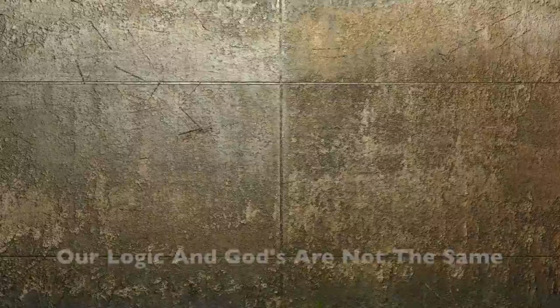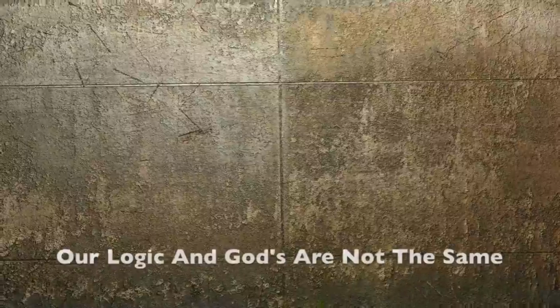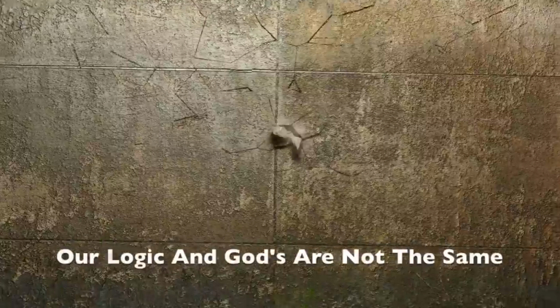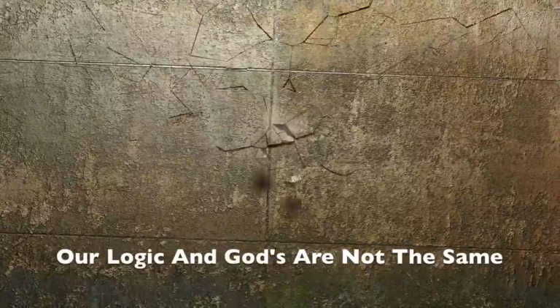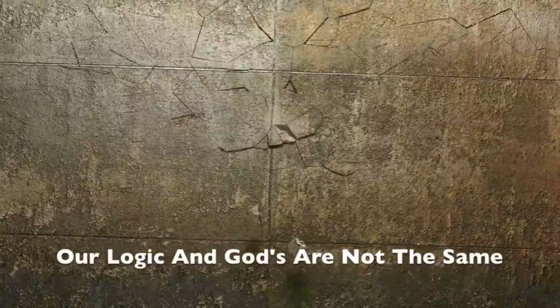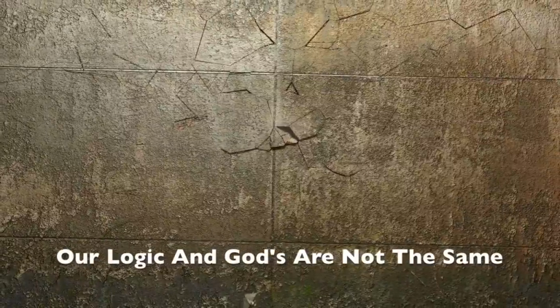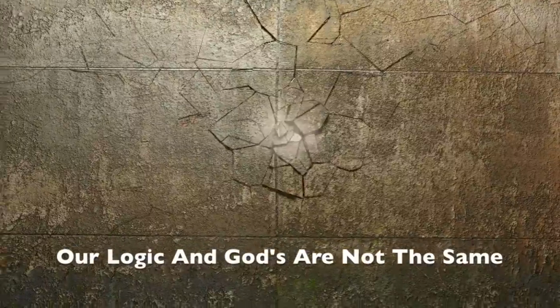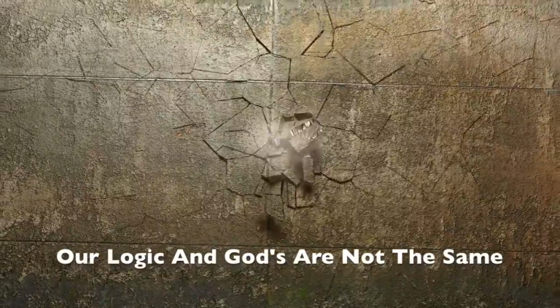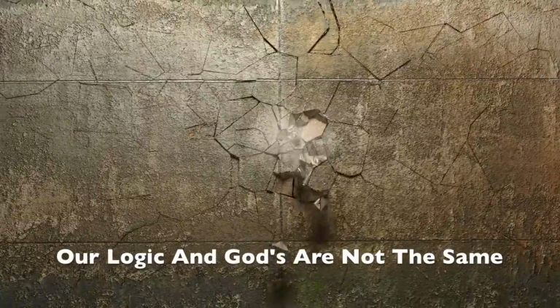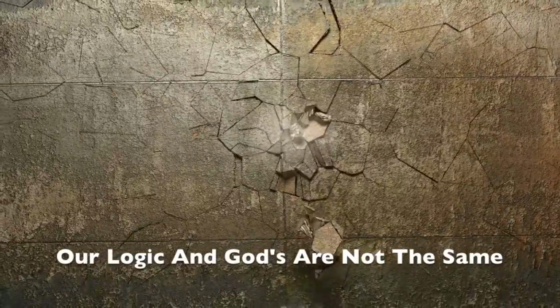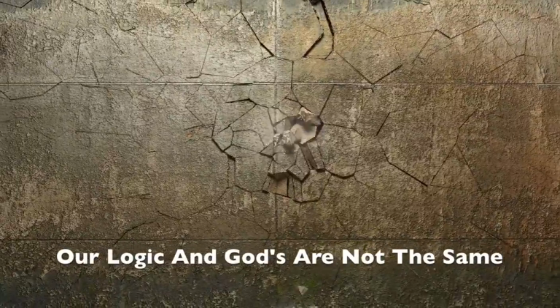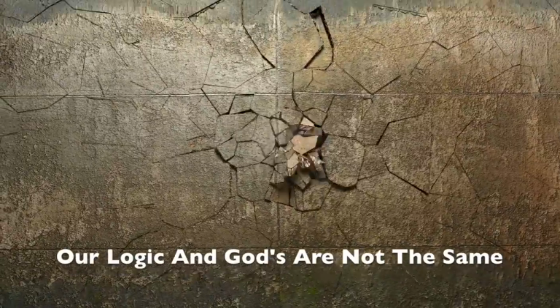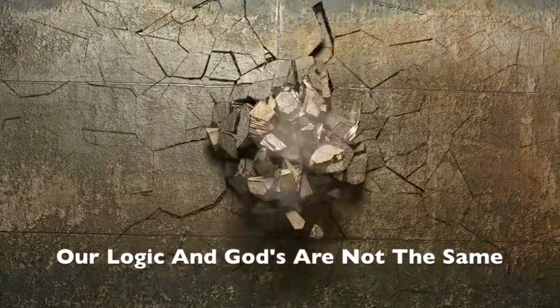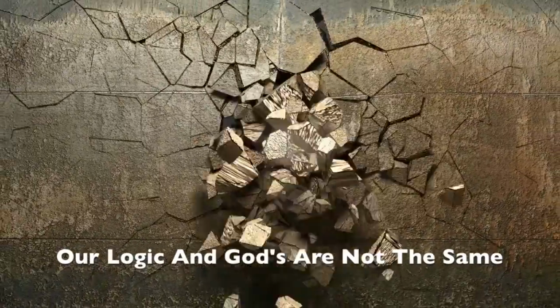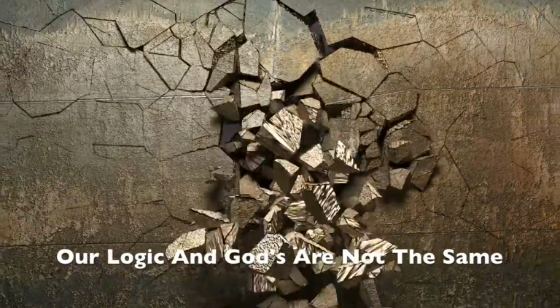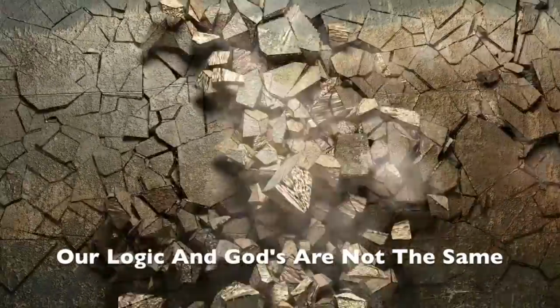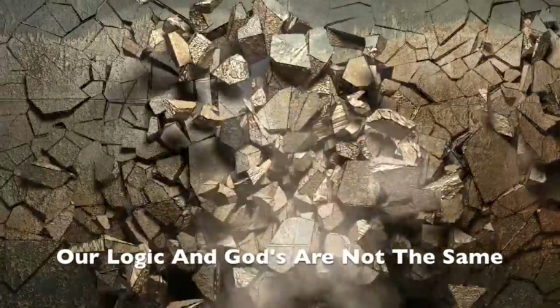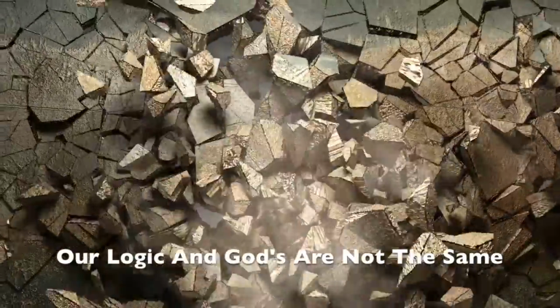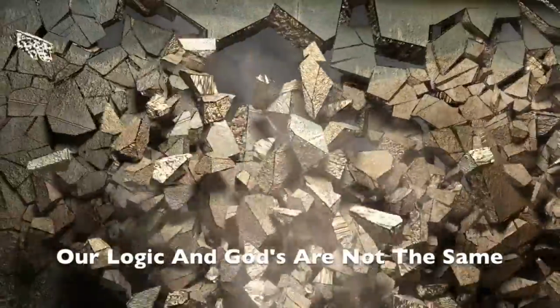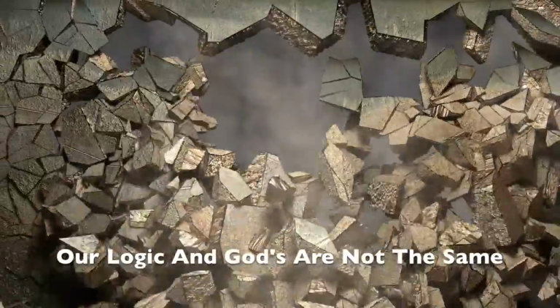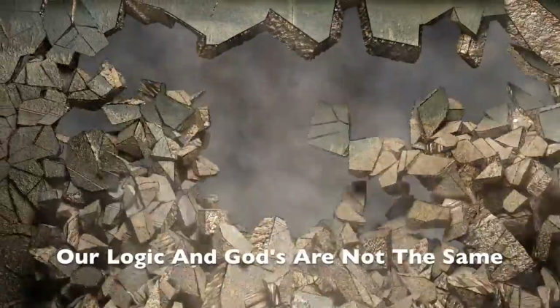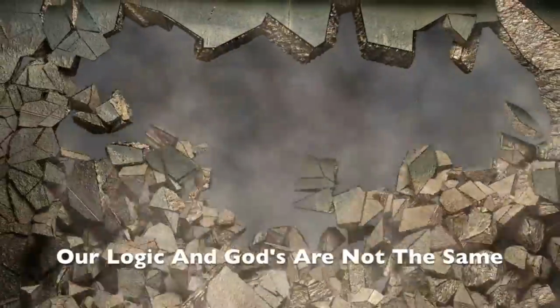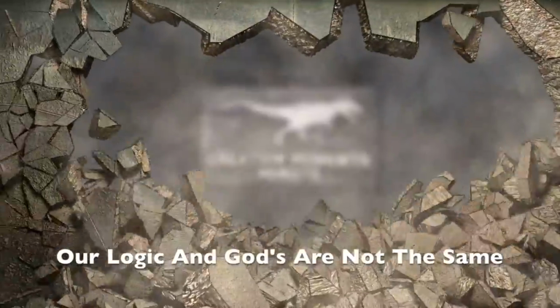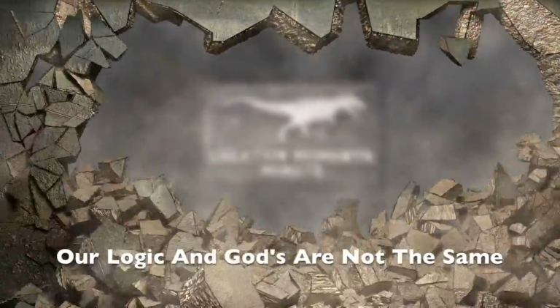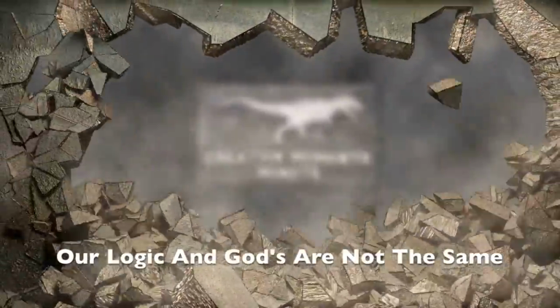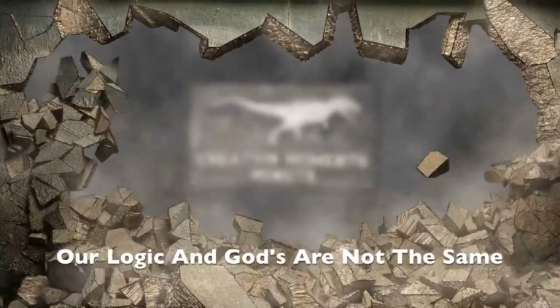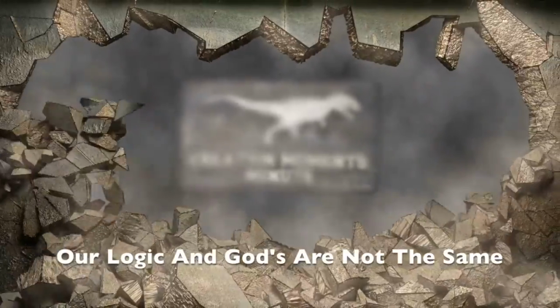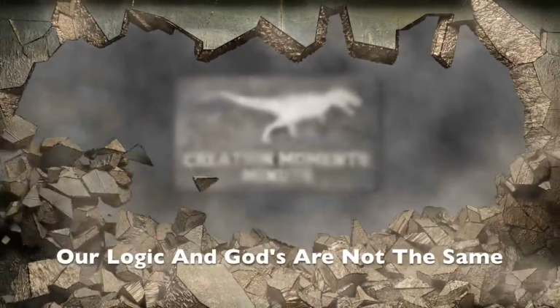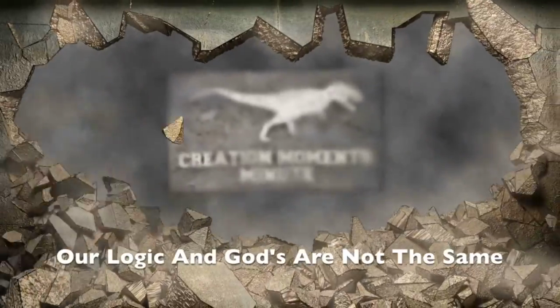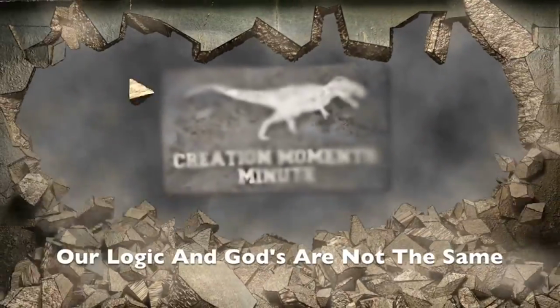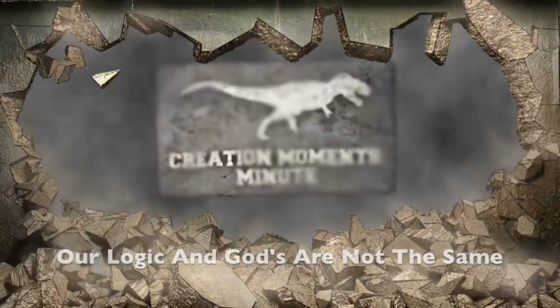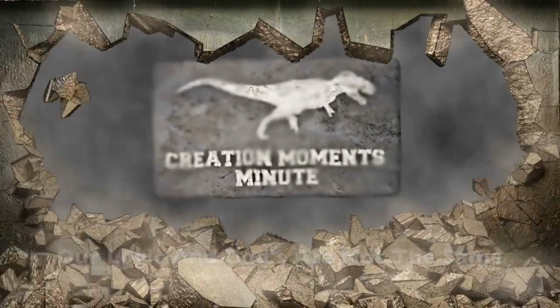What can humpback whales teach us about aerodynamic design? Find out on today's Creation Moments Minute!